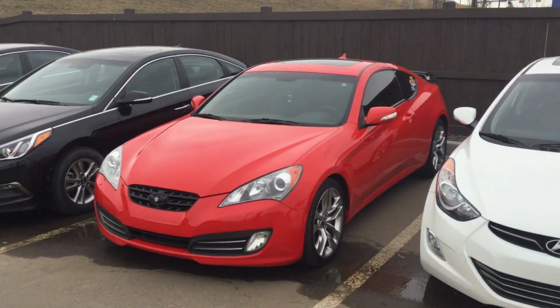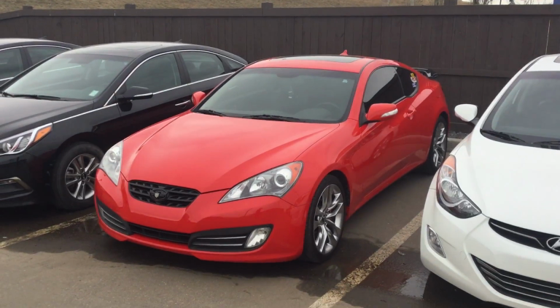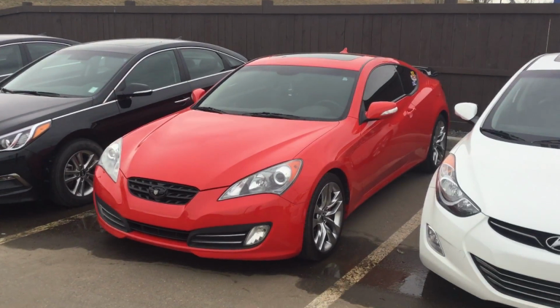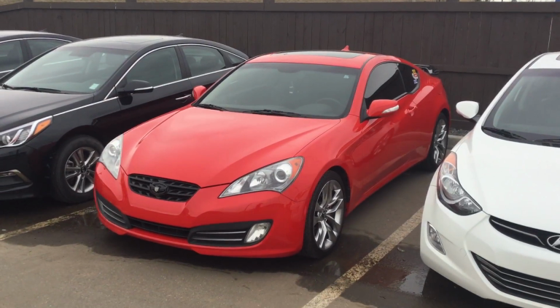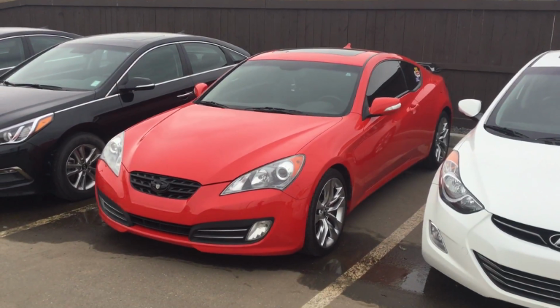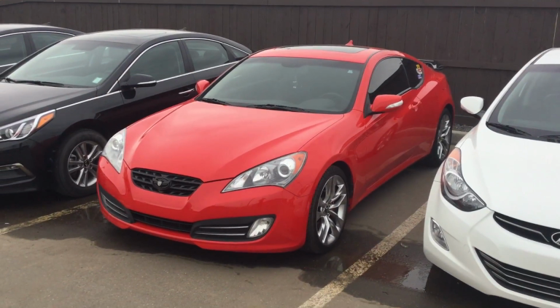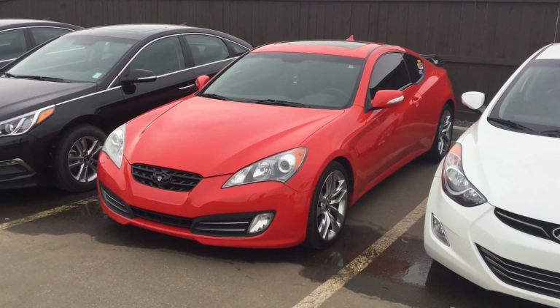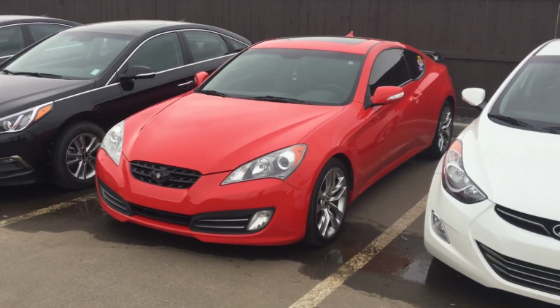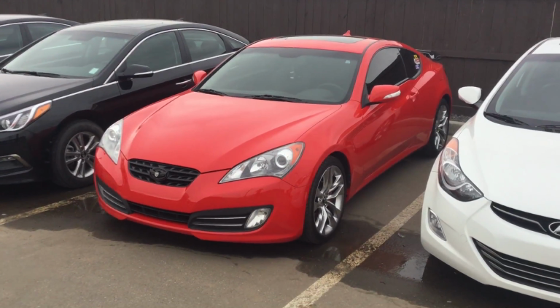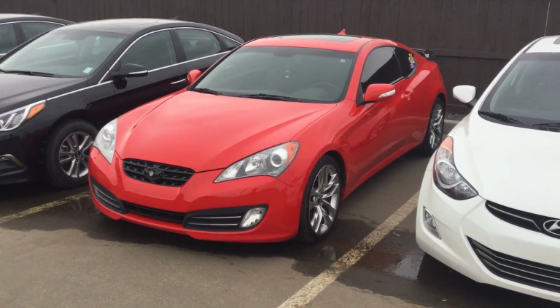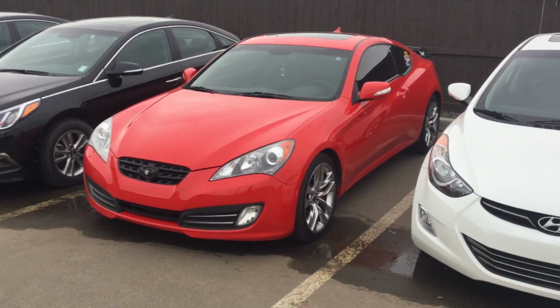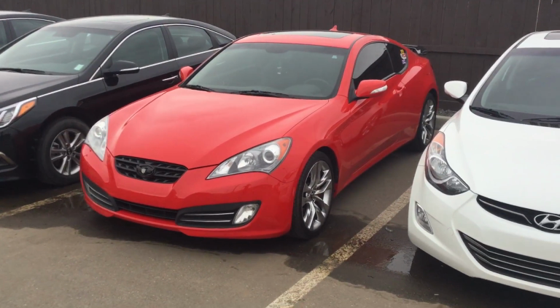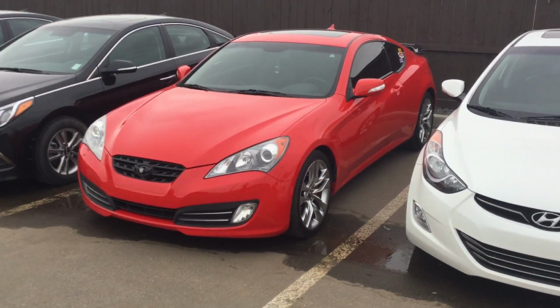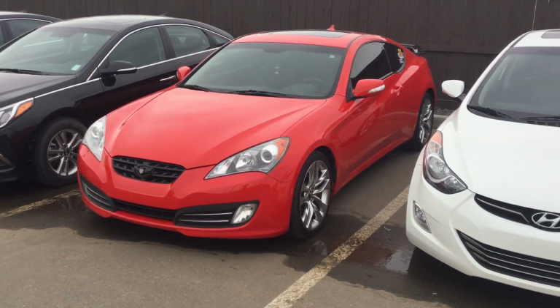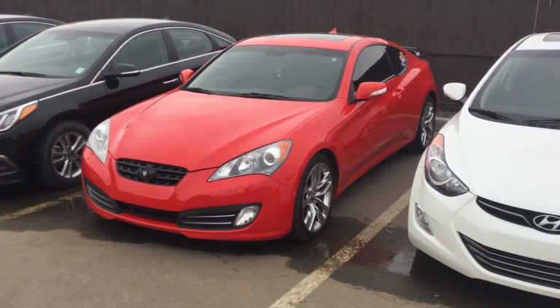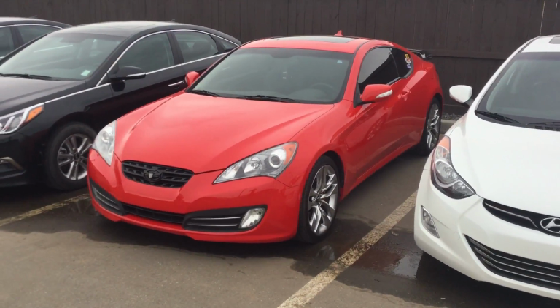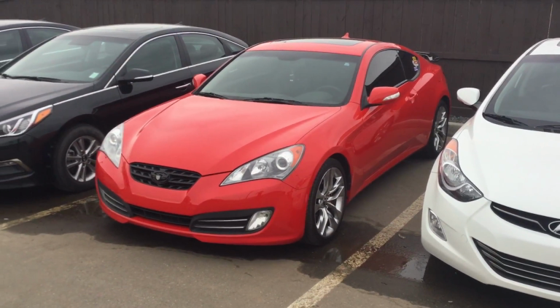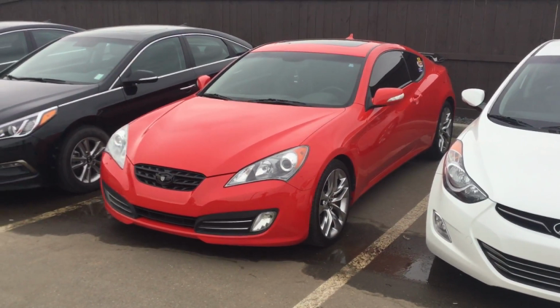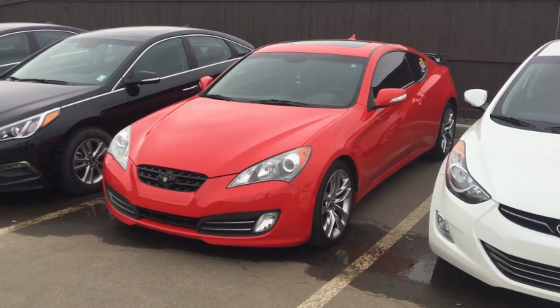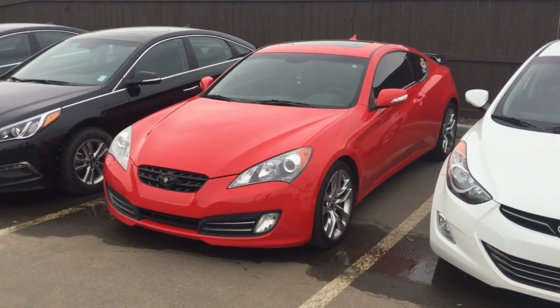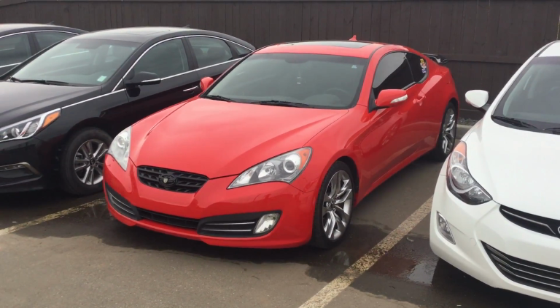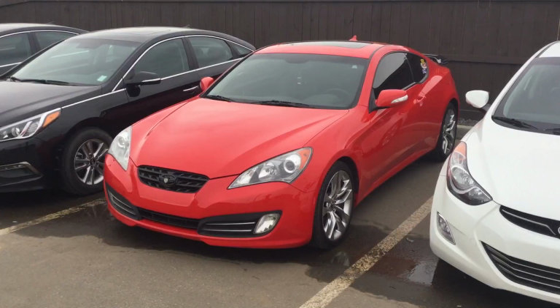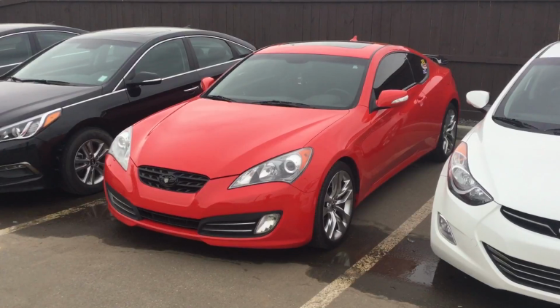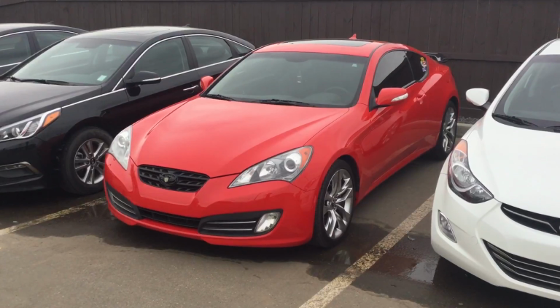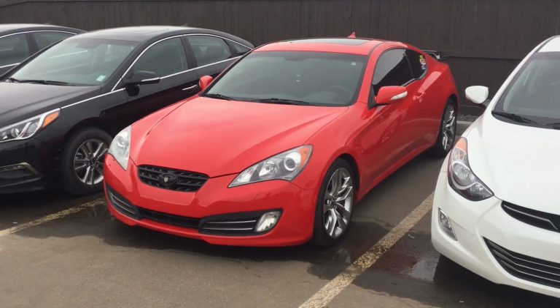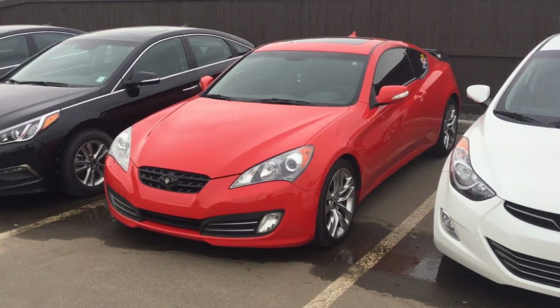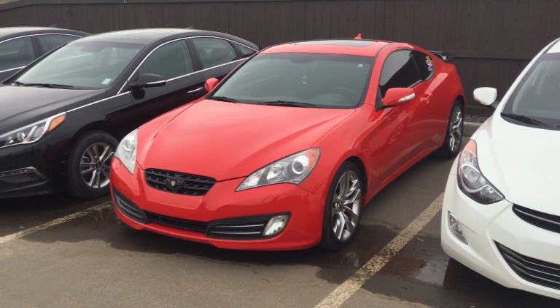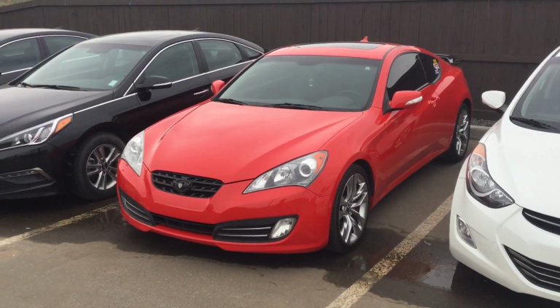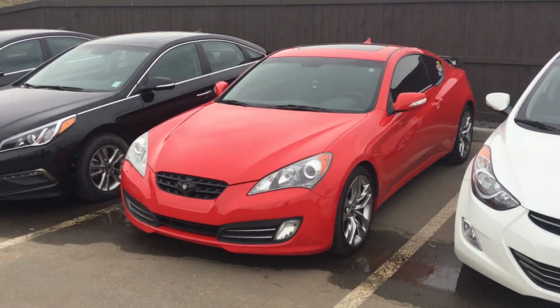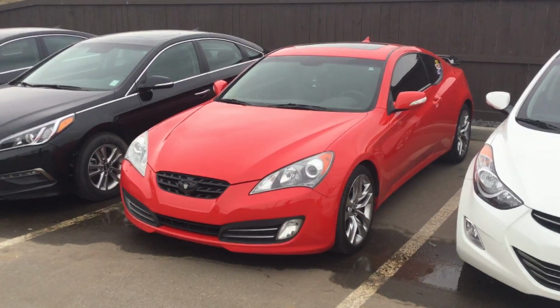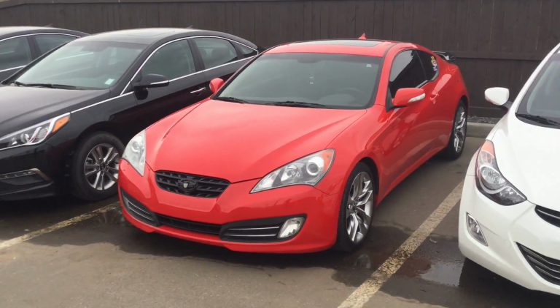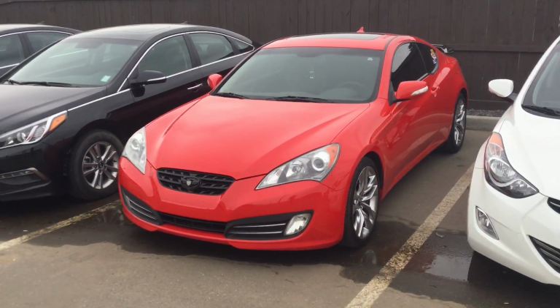Hey Marifi, it's Ryan here with the Road City Hyundai. I thought I'd give you a shout out here and give you a video of the 2011 Hyundai Genesis we just took it on trade.